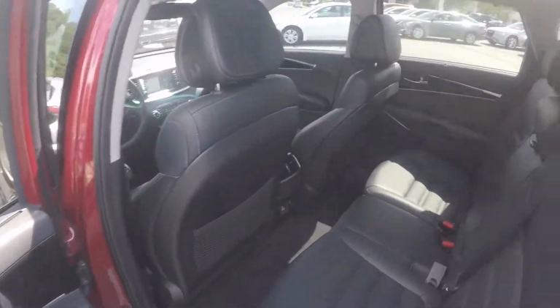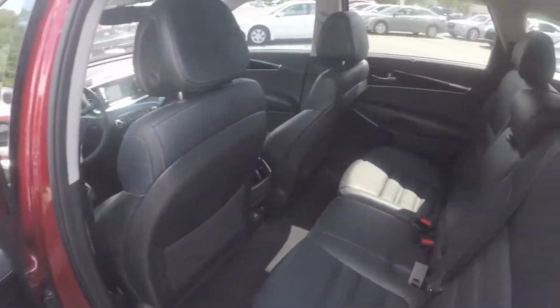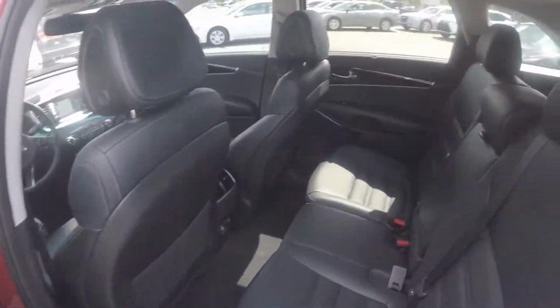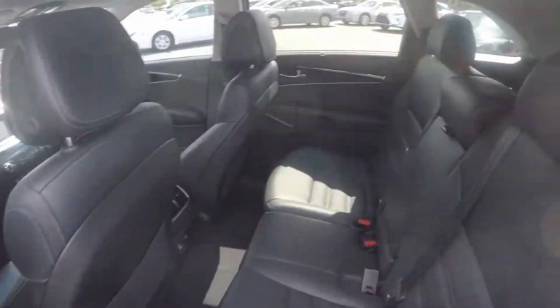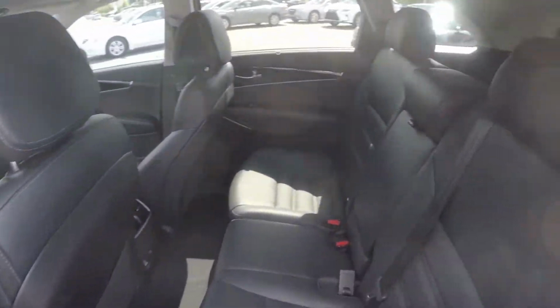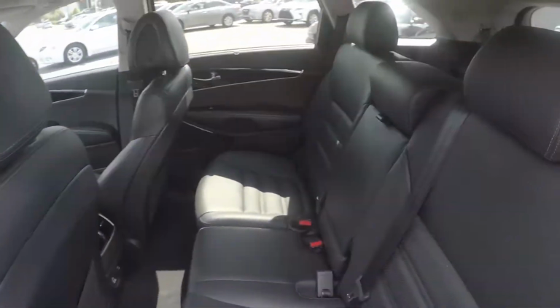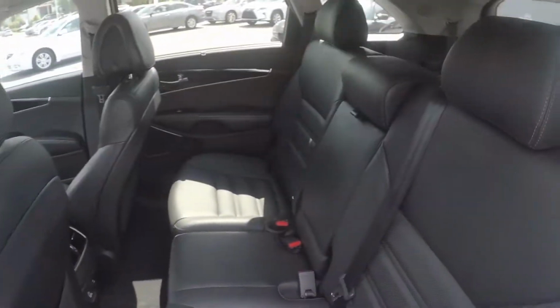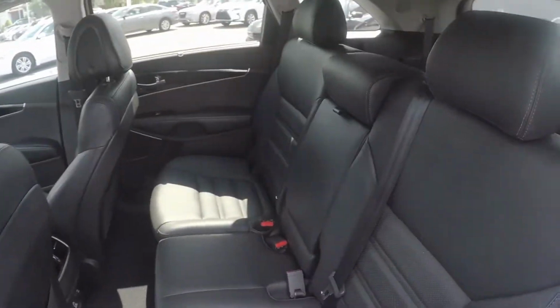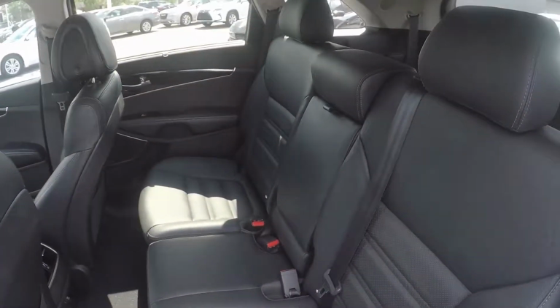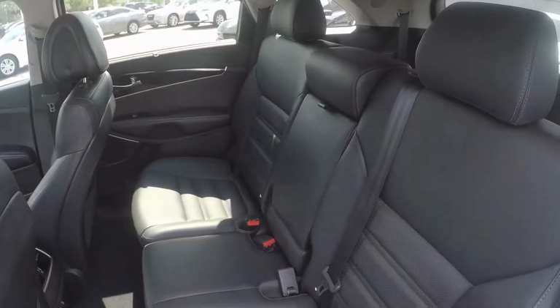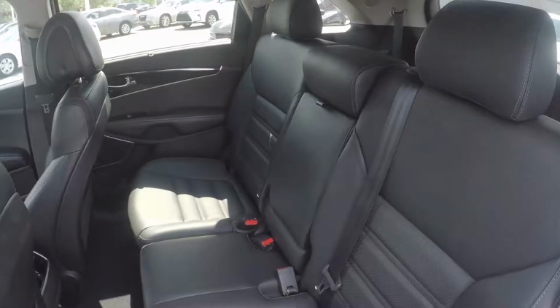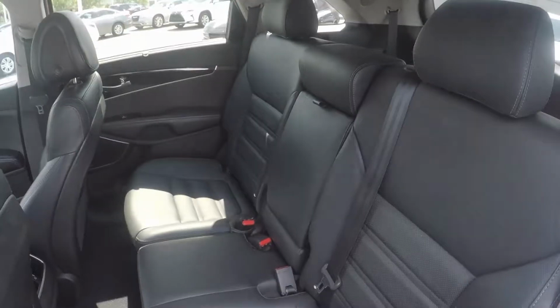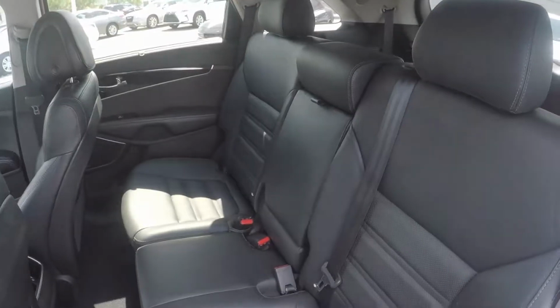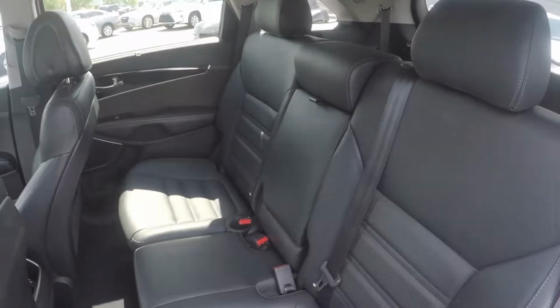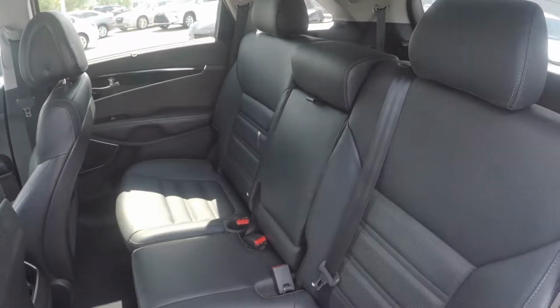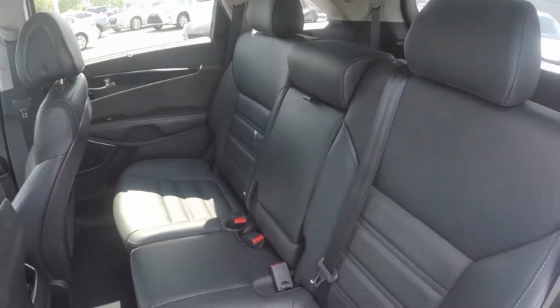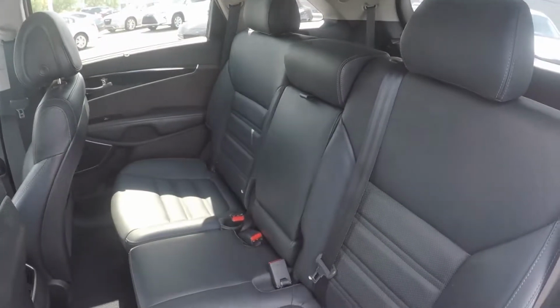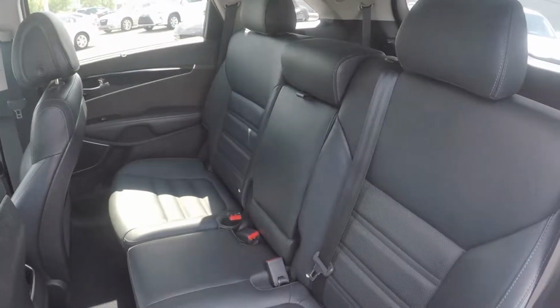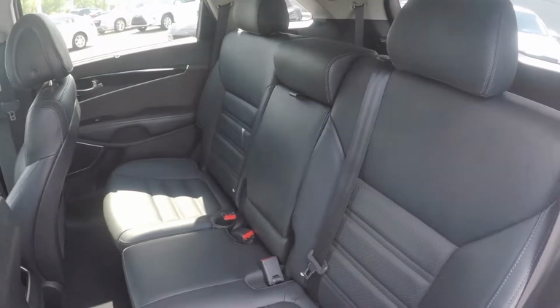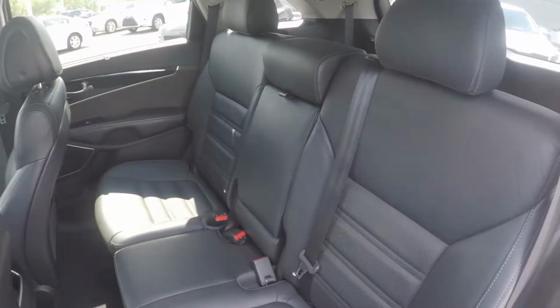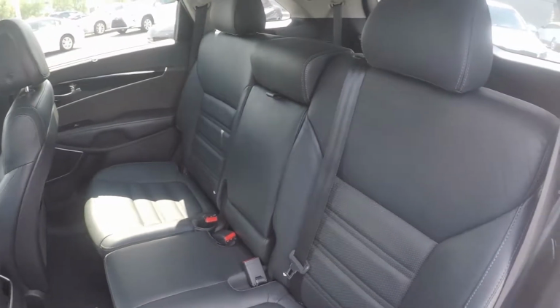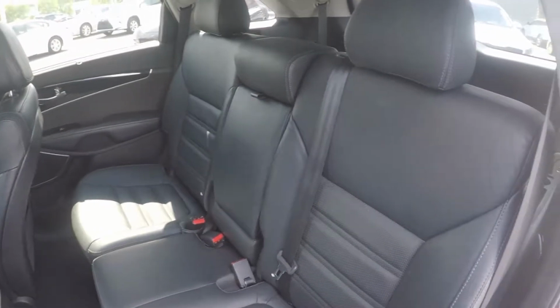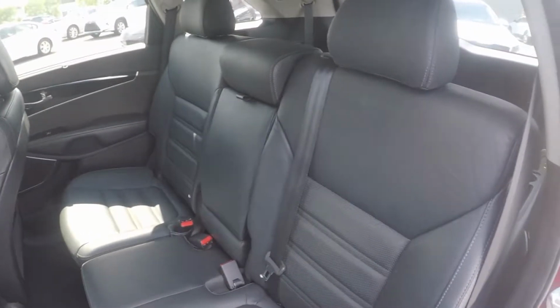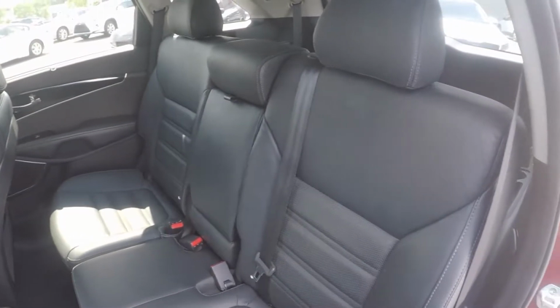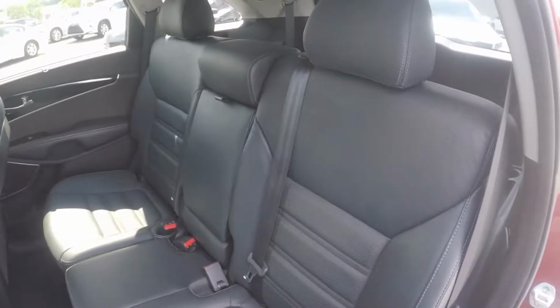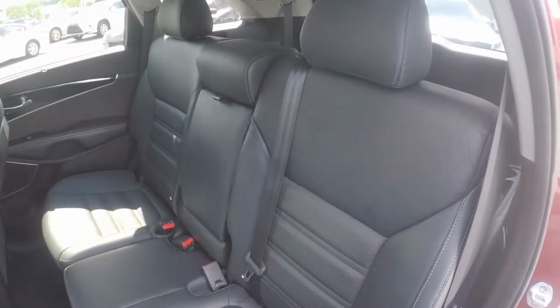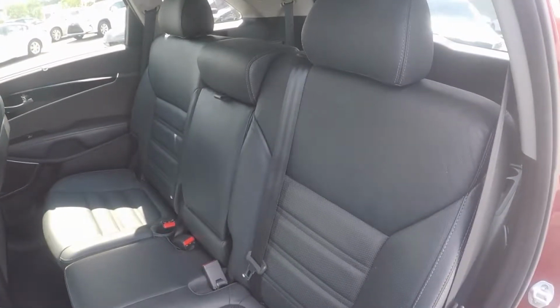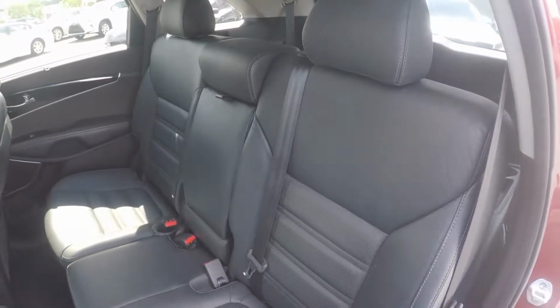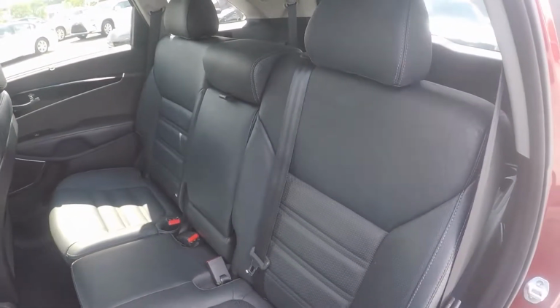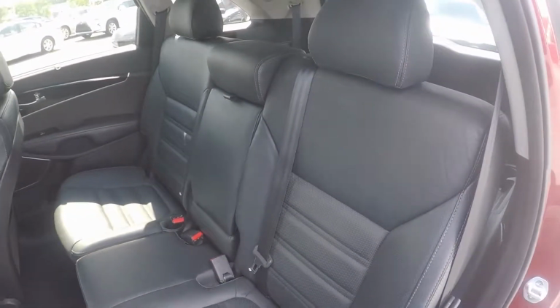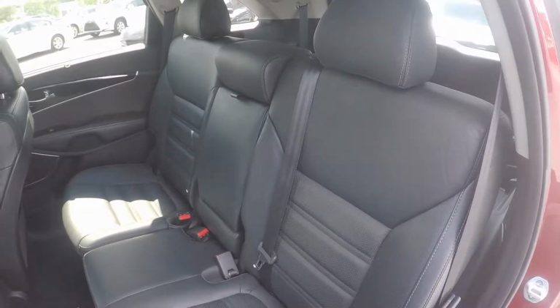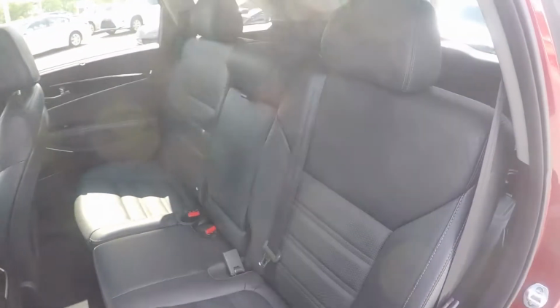A look into the back seat now. We do have a nice black leather seating surface — very well kept and managed throughout the vehicle.